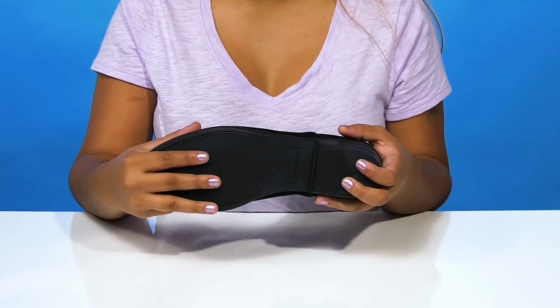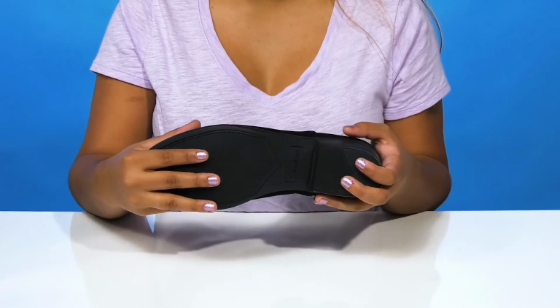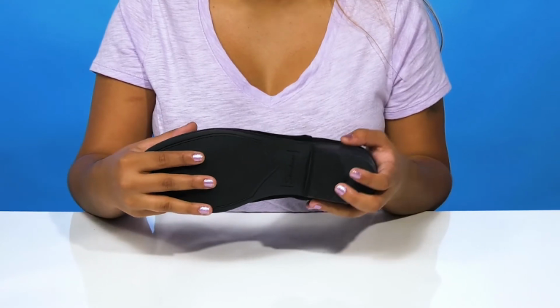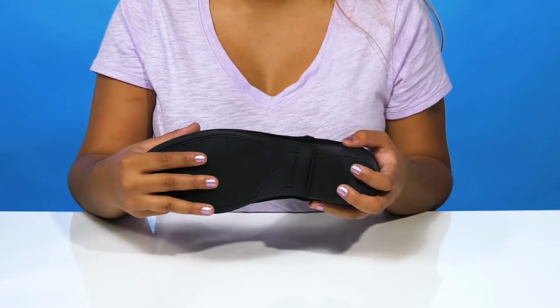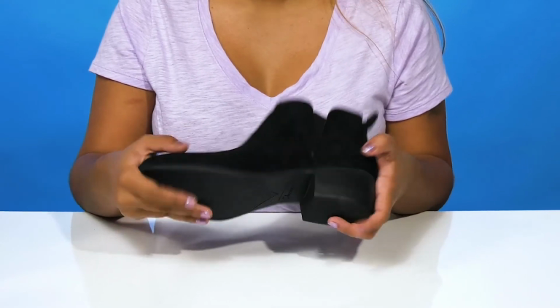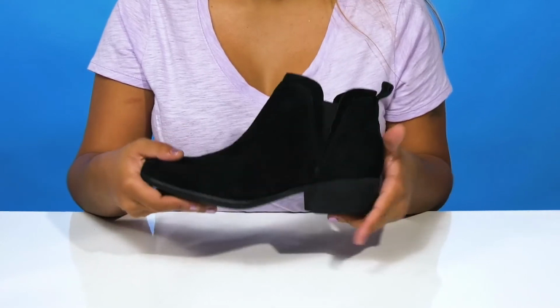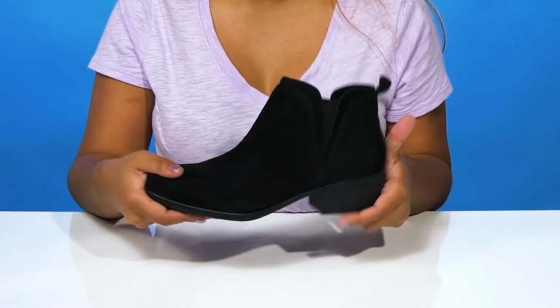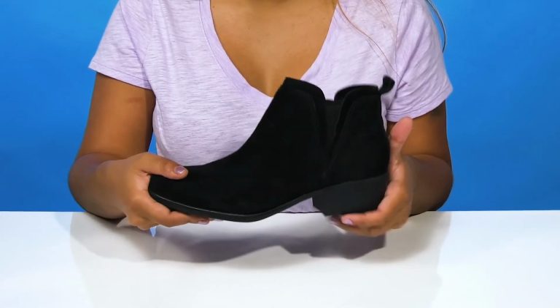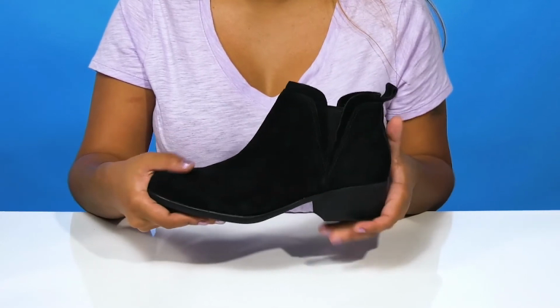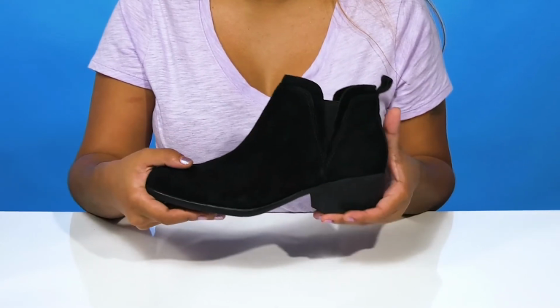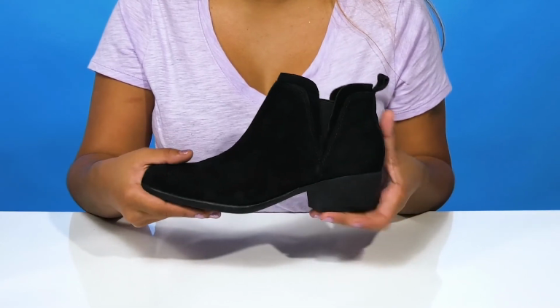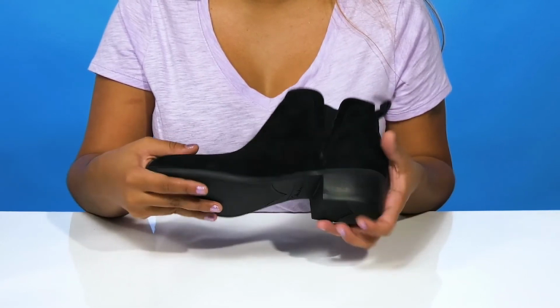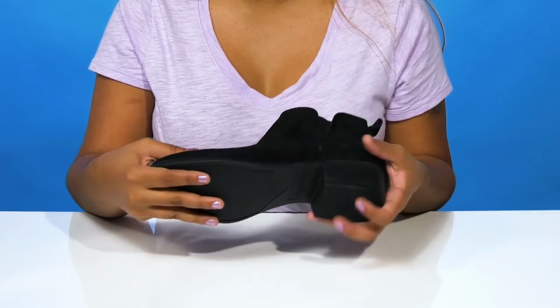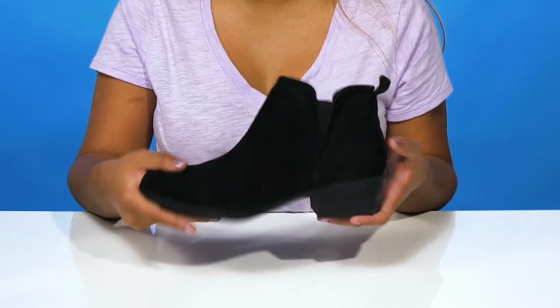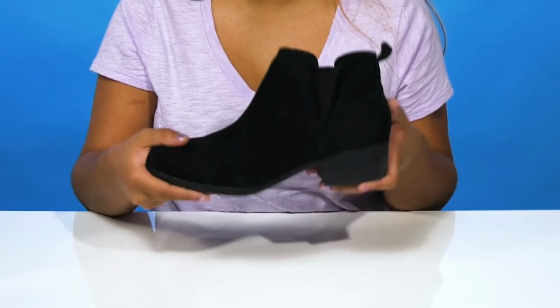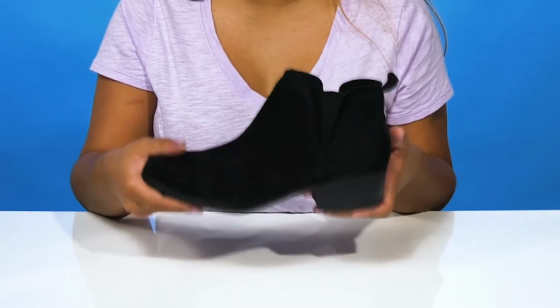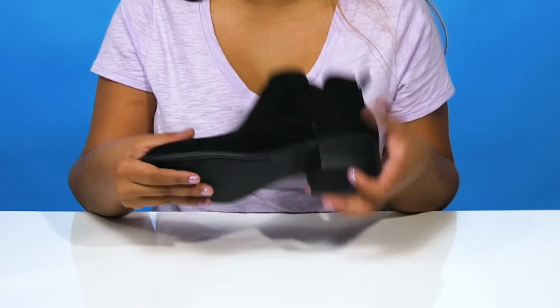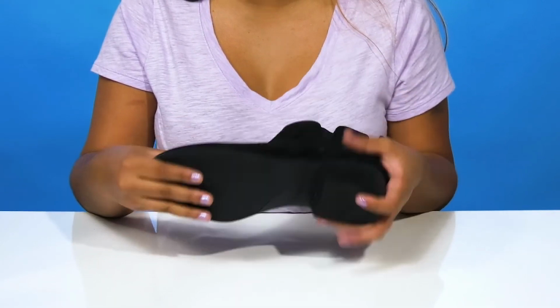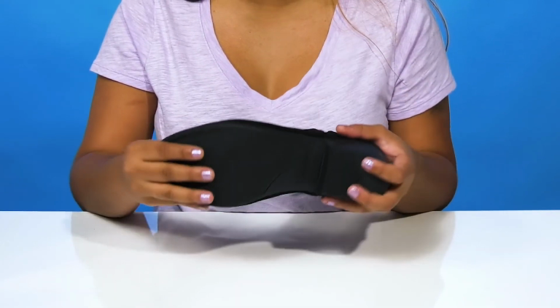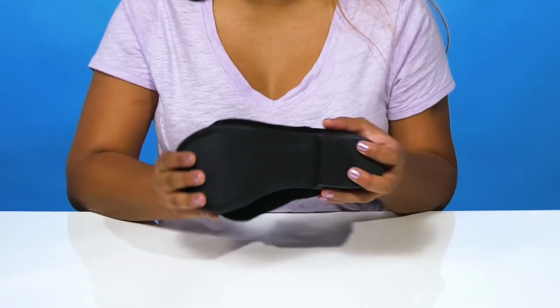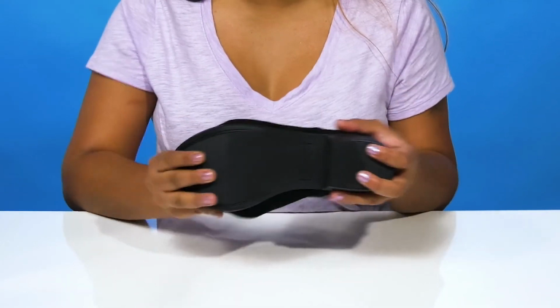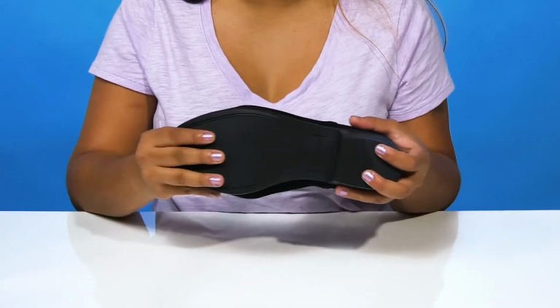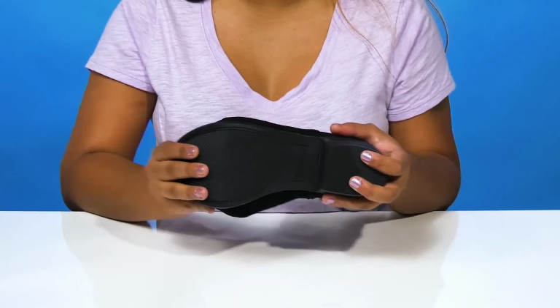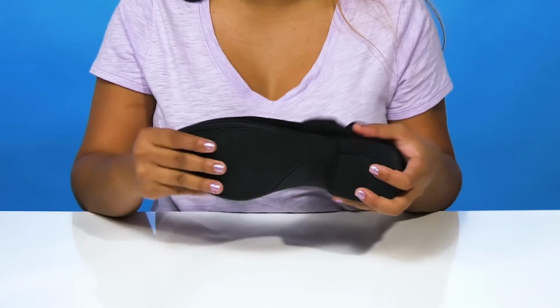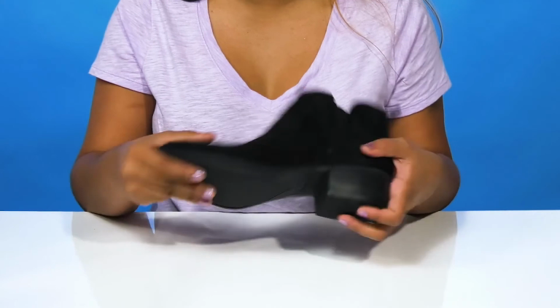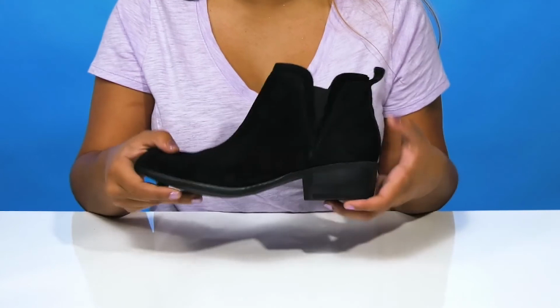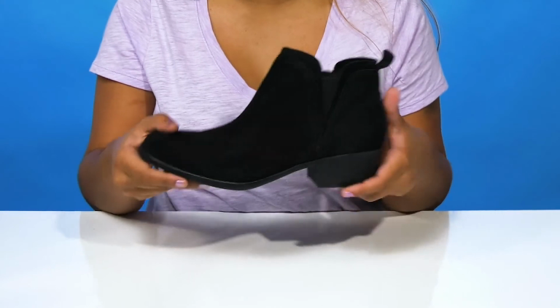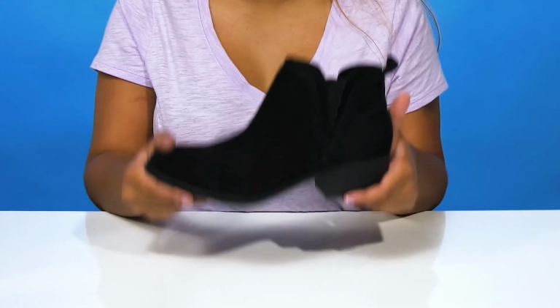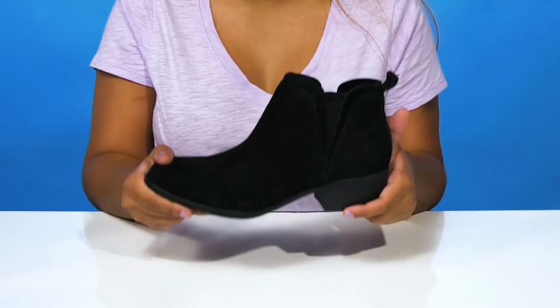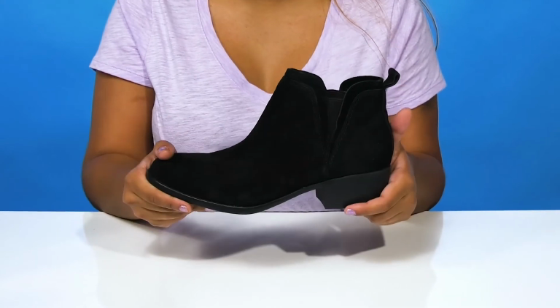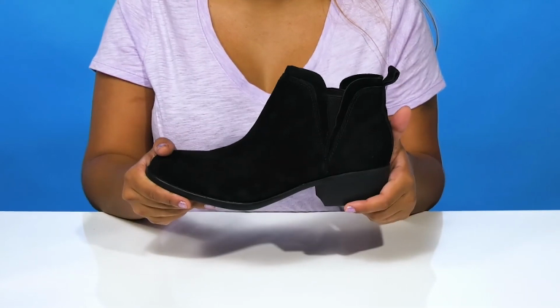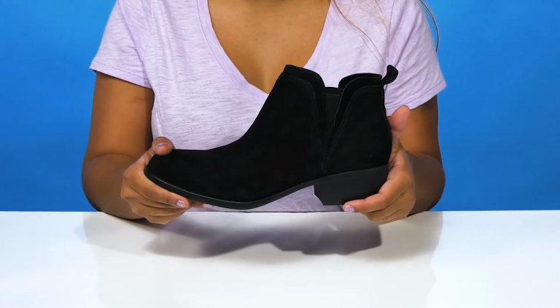With all that, this boot is still lightweight and very flexible to give you a very easy wear.